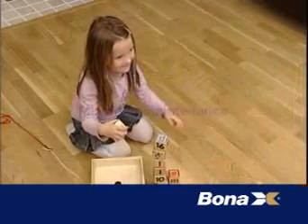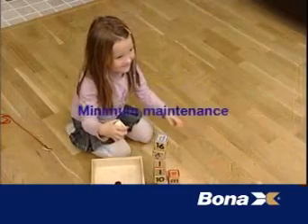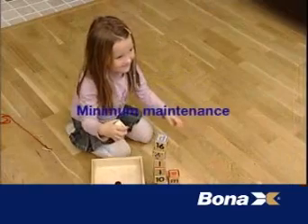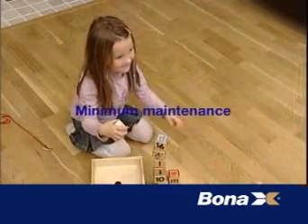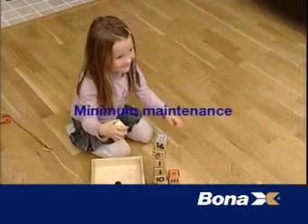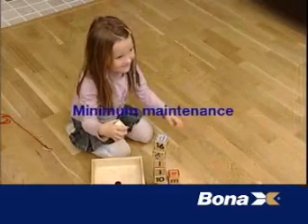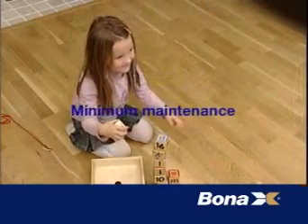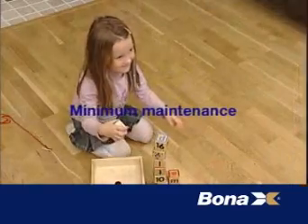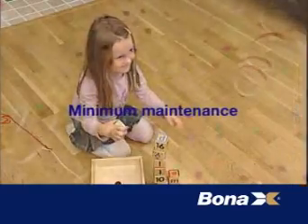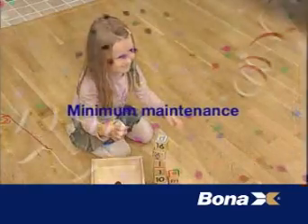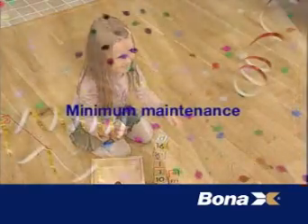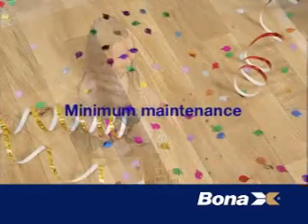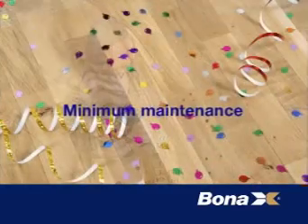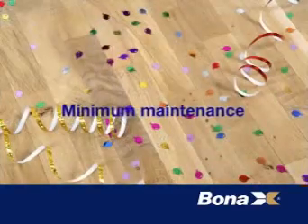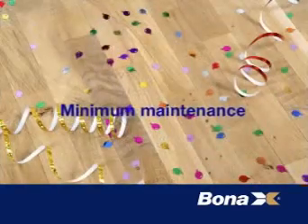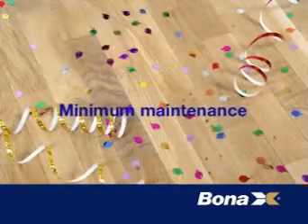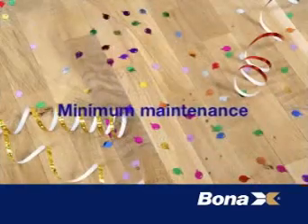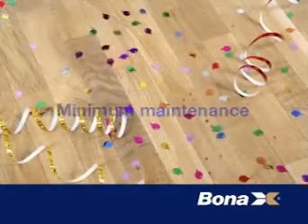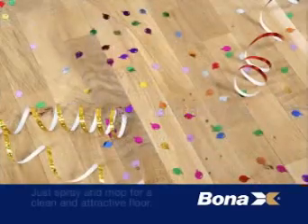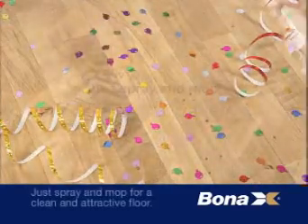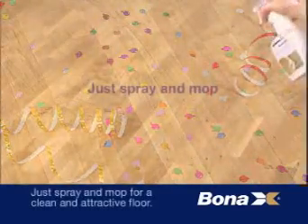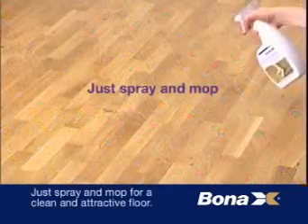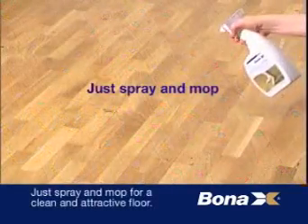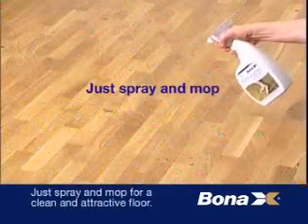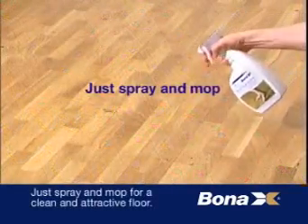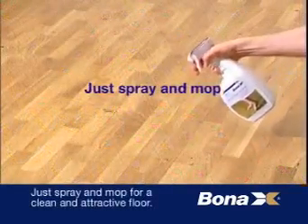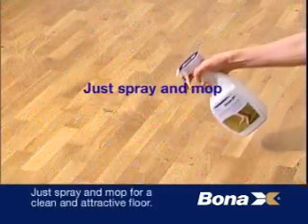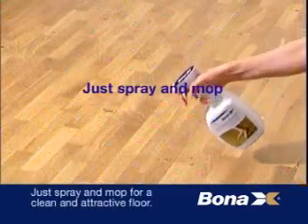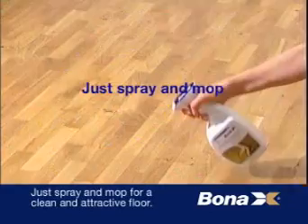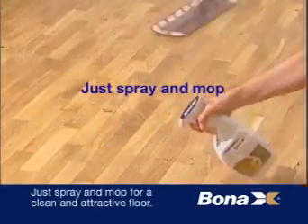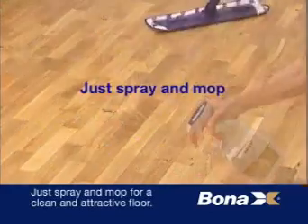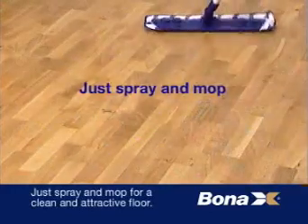Minimum maintenance — just spray and mop for a clean and attractive floor.